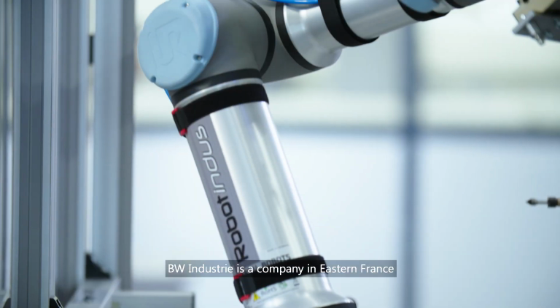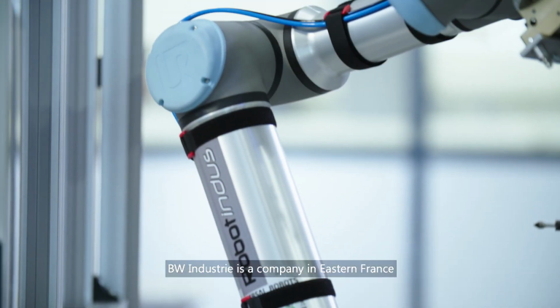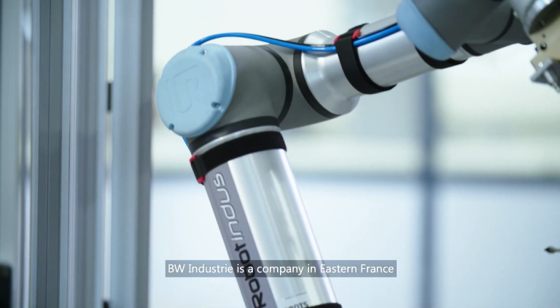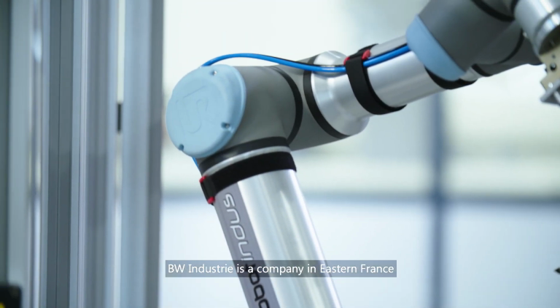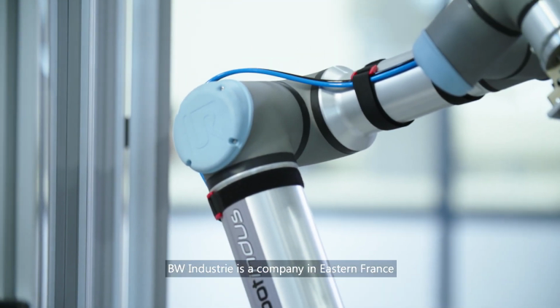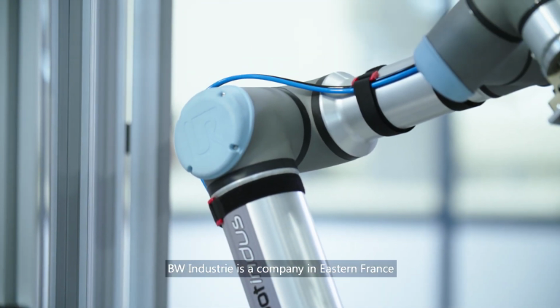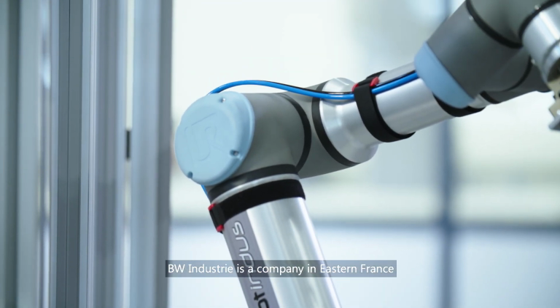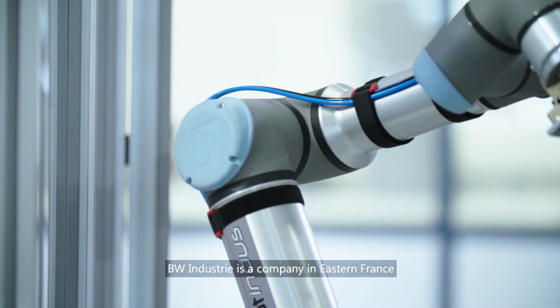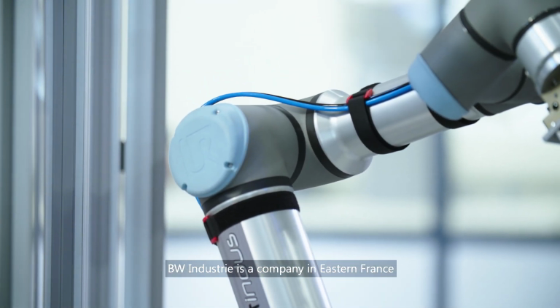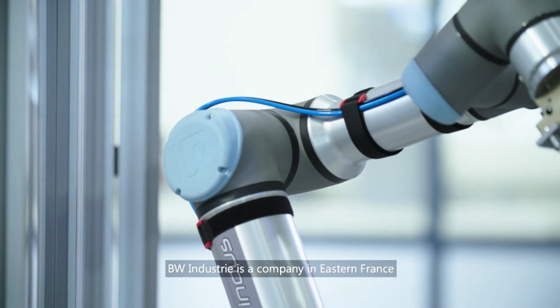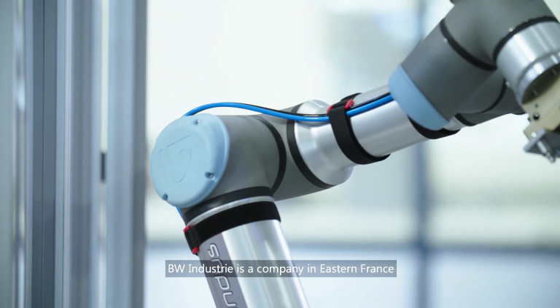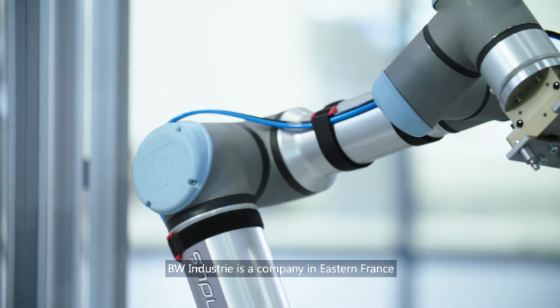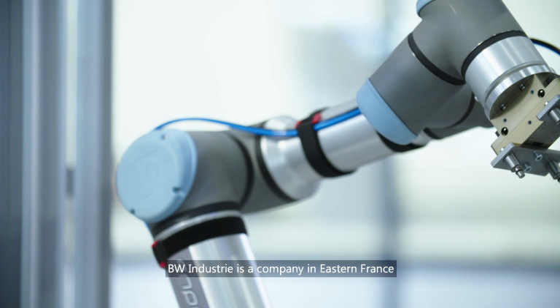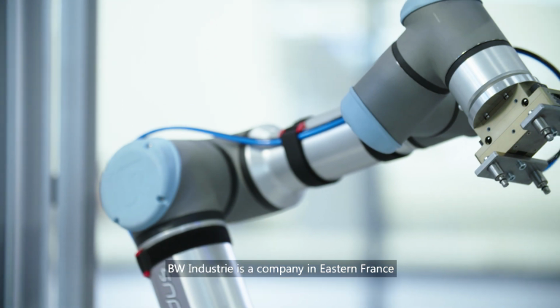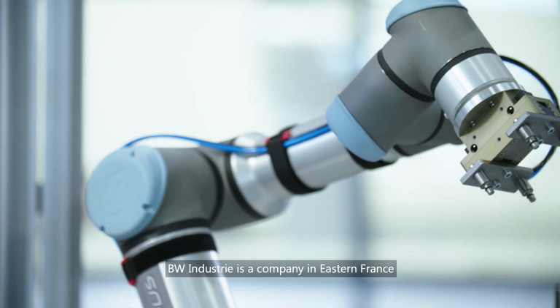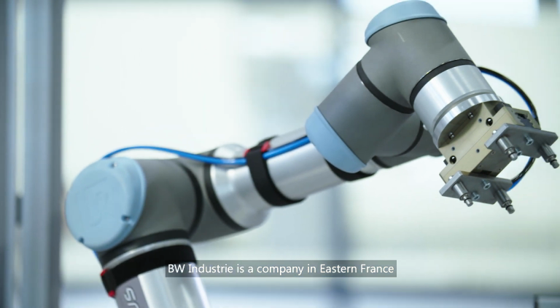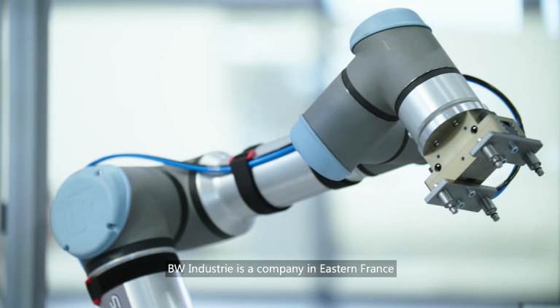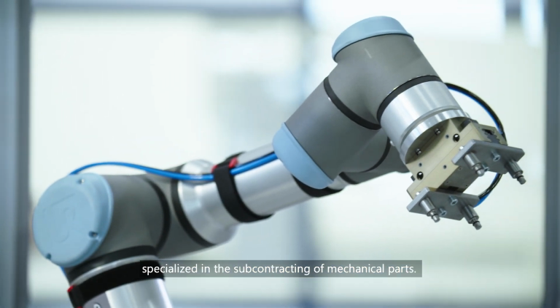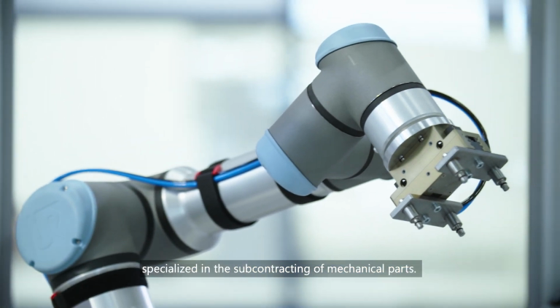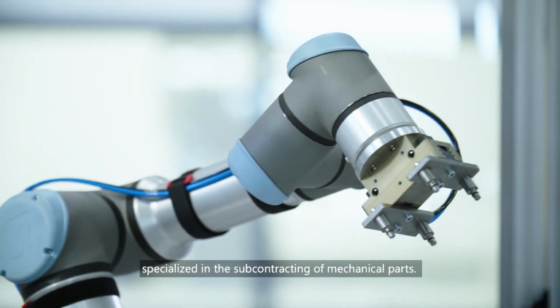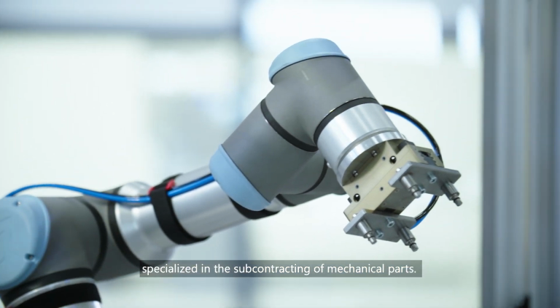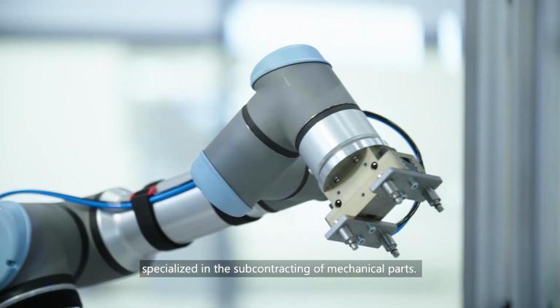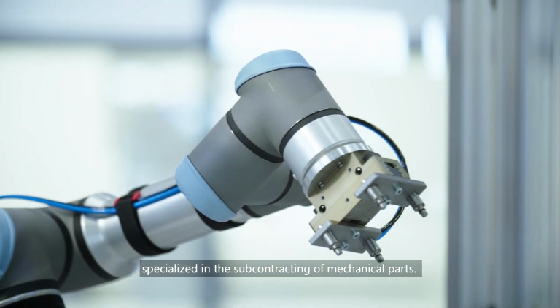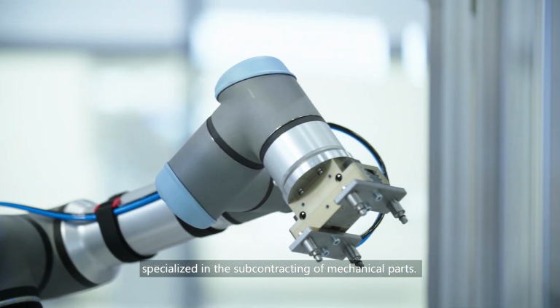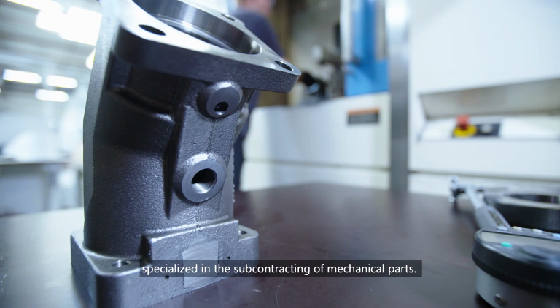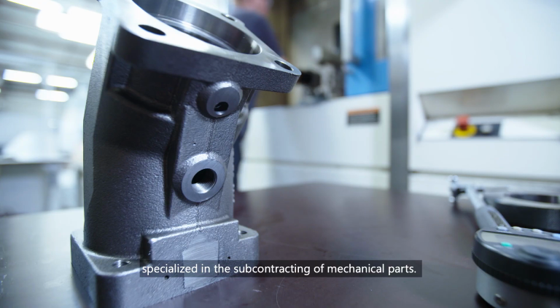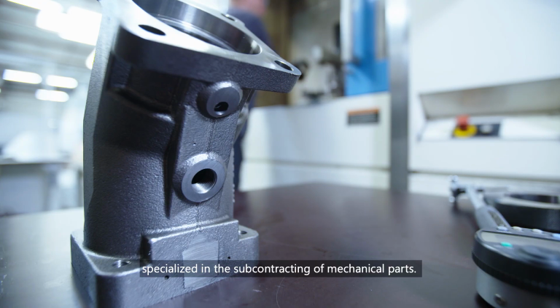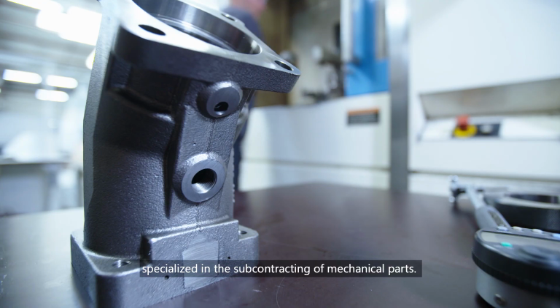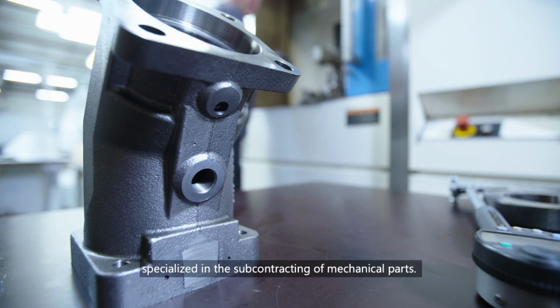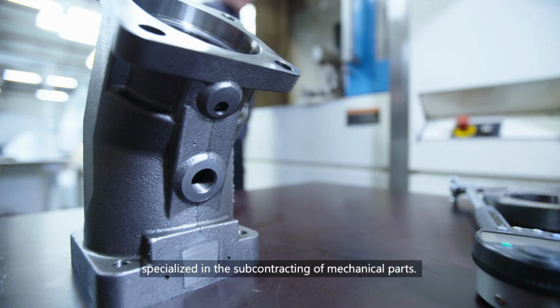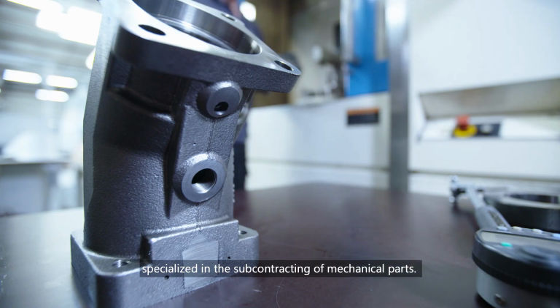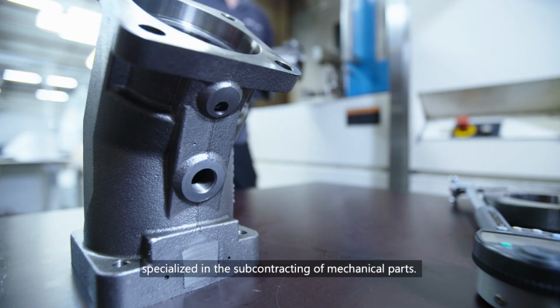BW Industries, a company in eastern France specialised in the subcontracting of mechanical parts.